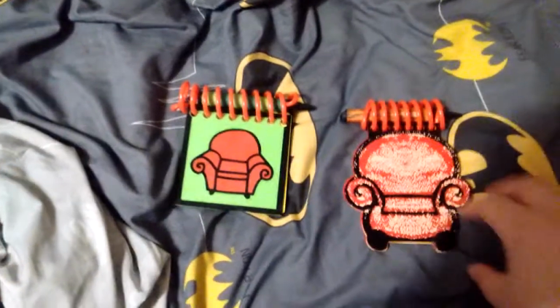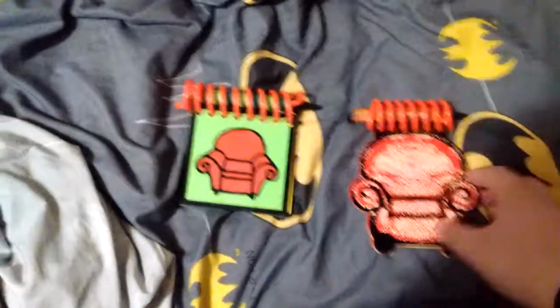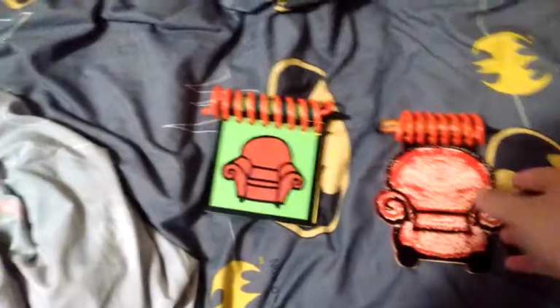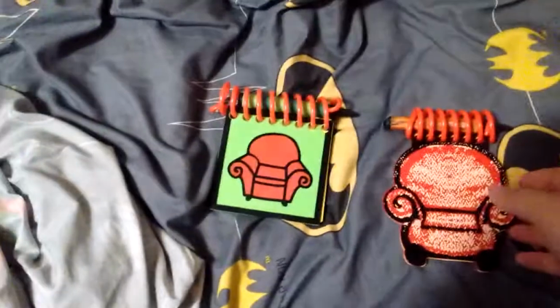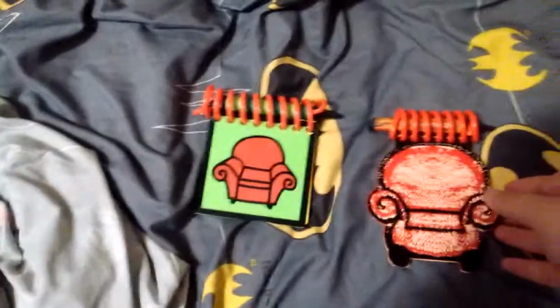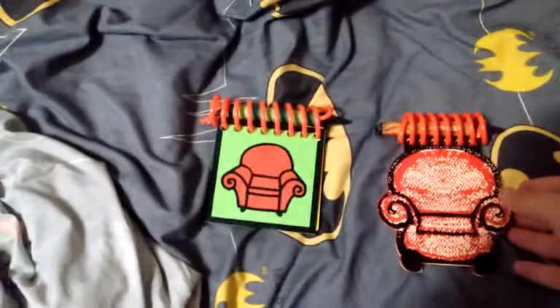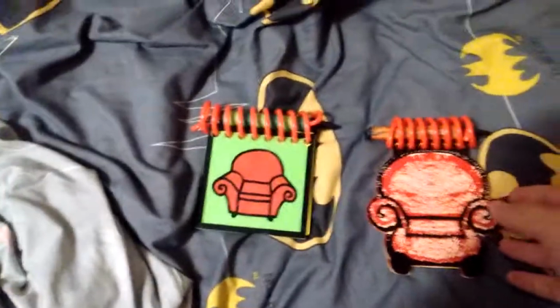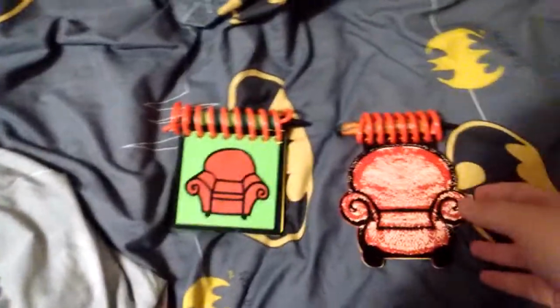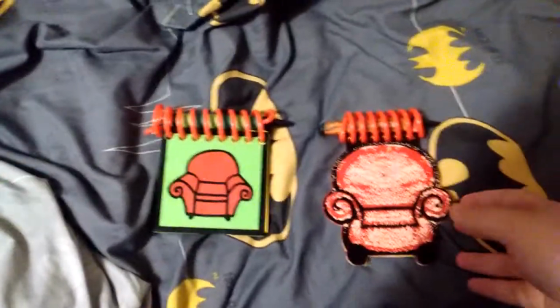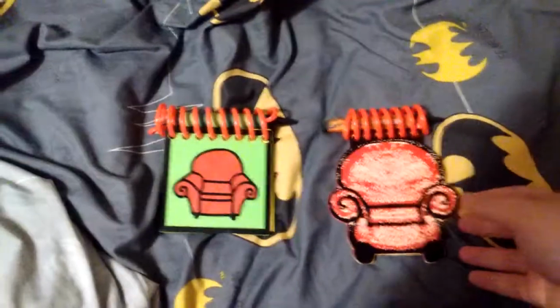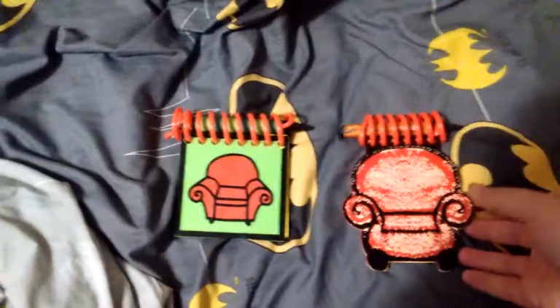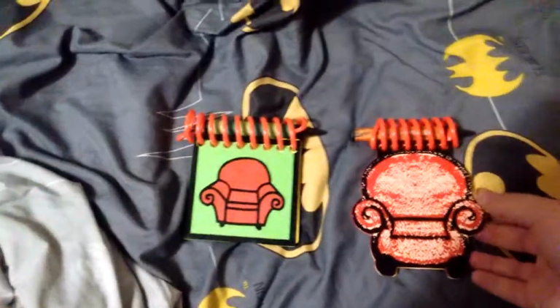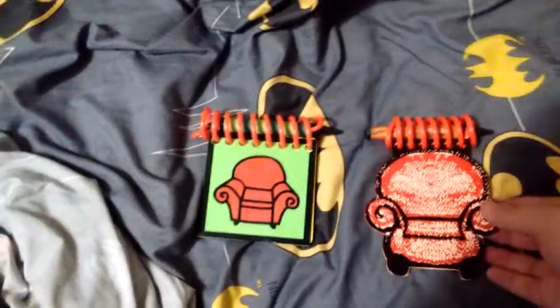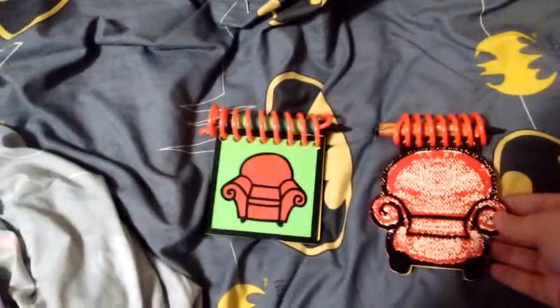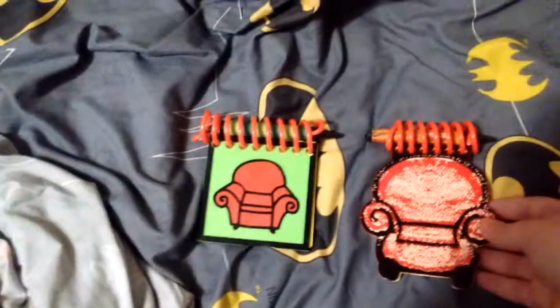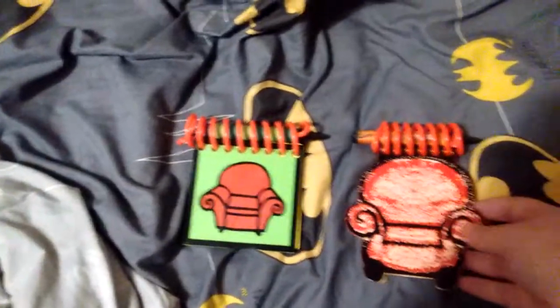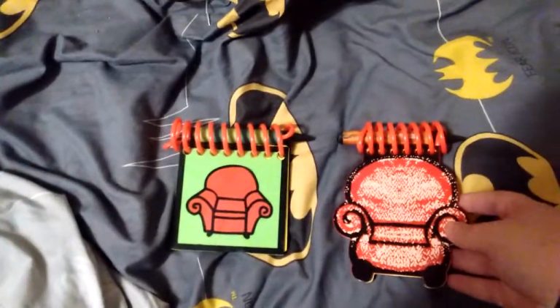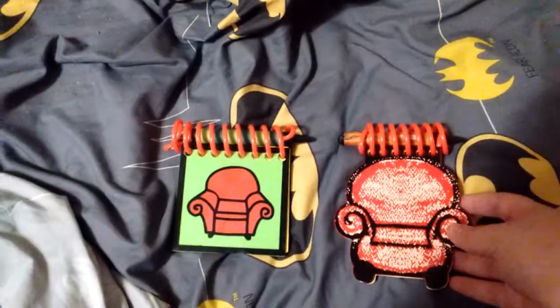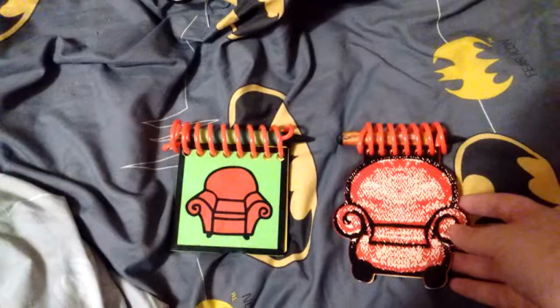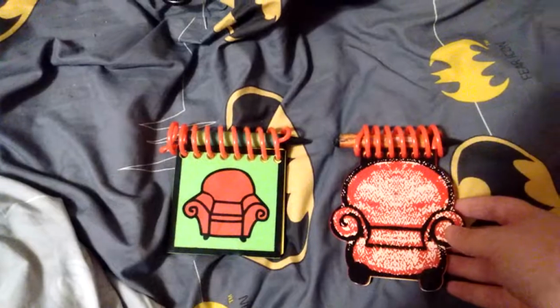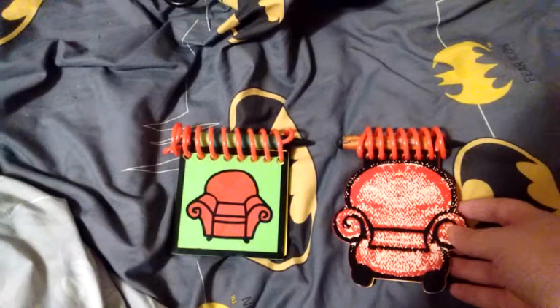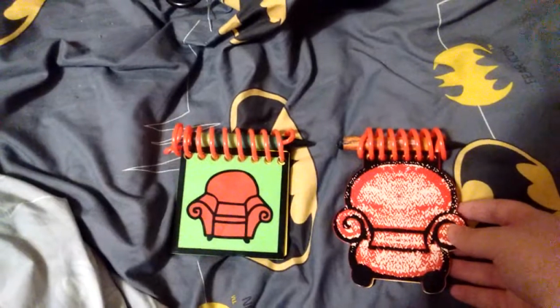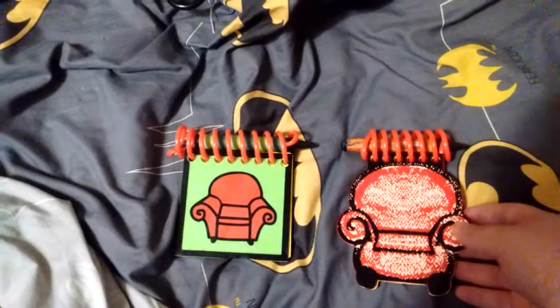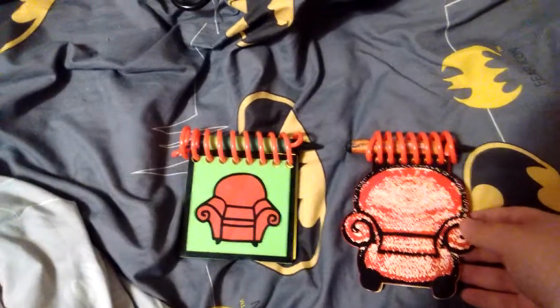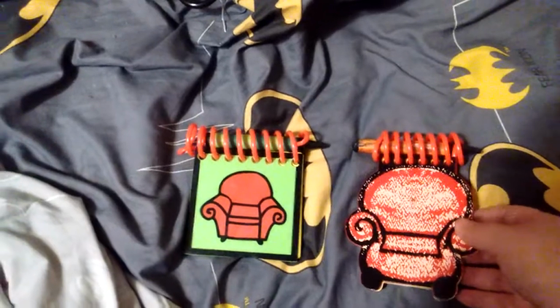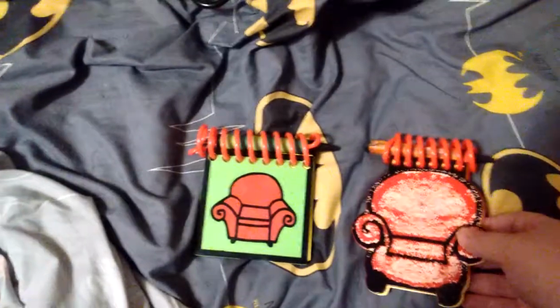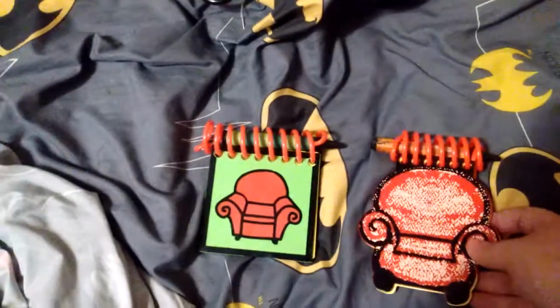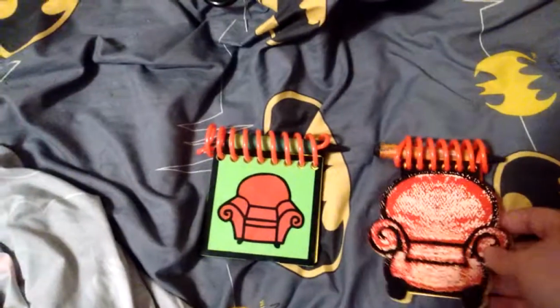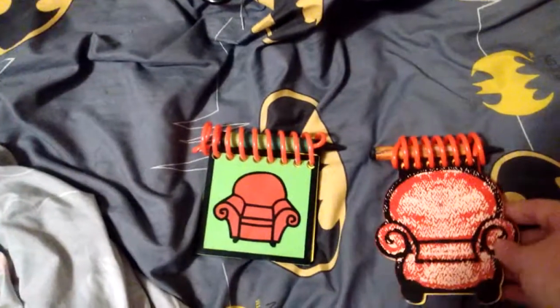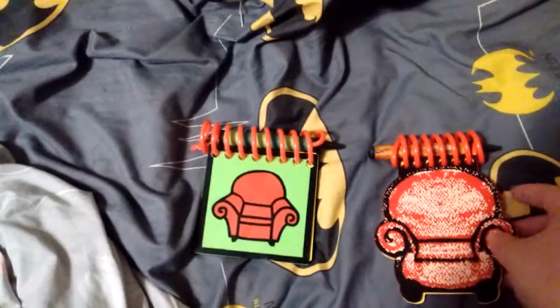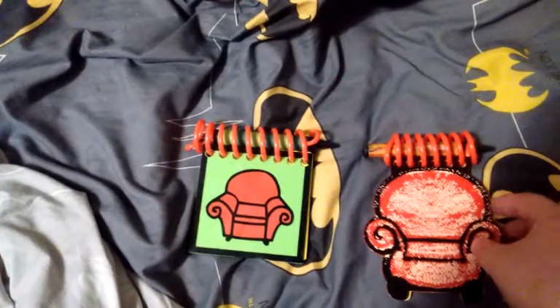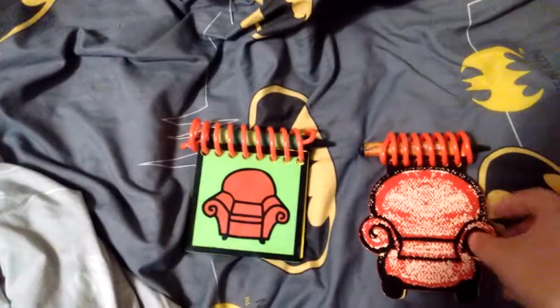Hello everyone, this is Kyle The Game Player back with another Blue's Clues Handy Dating Notebook video.